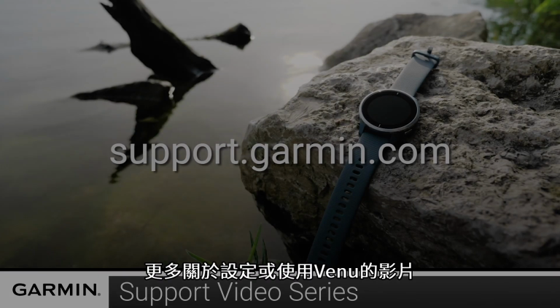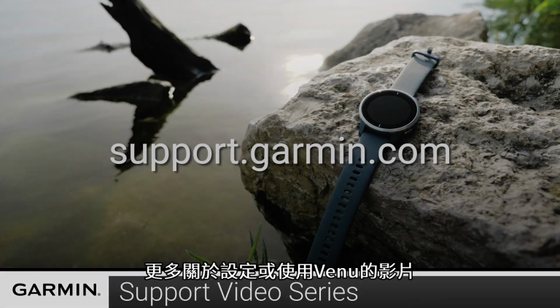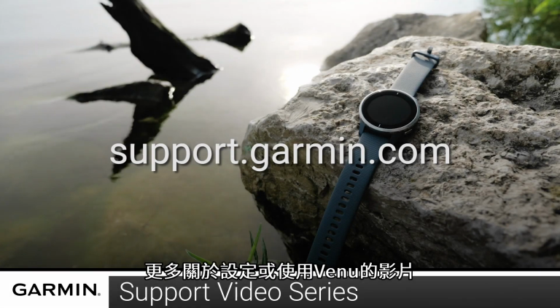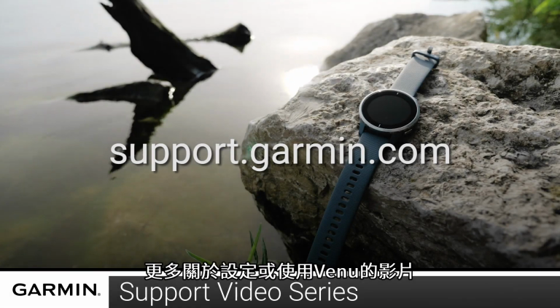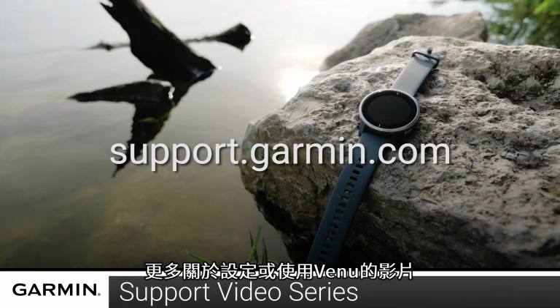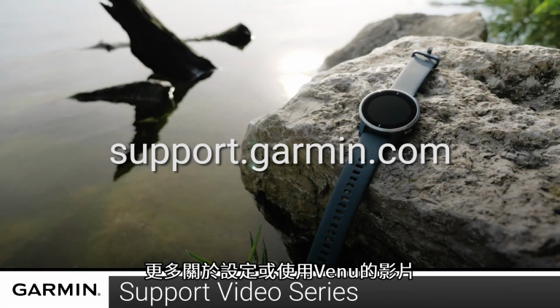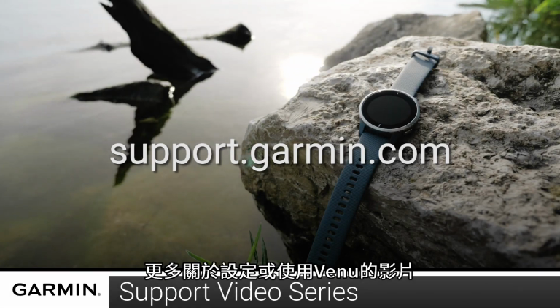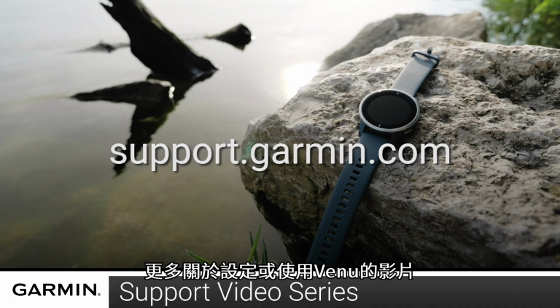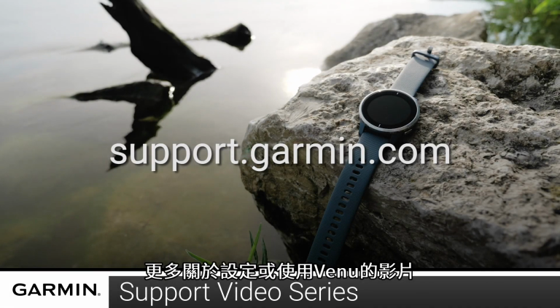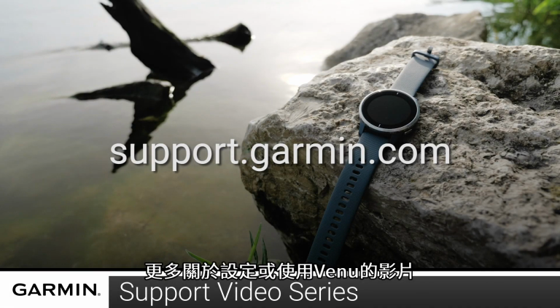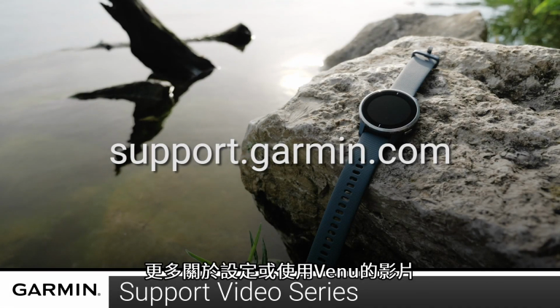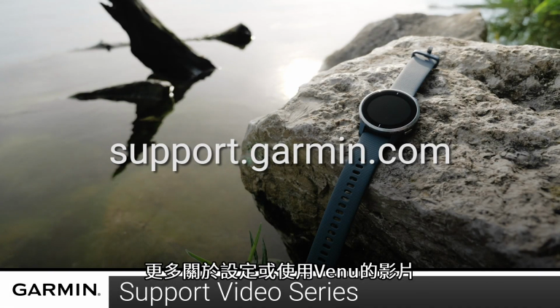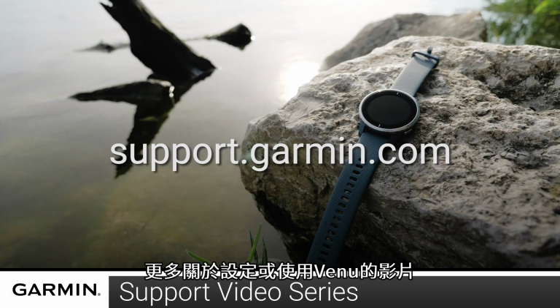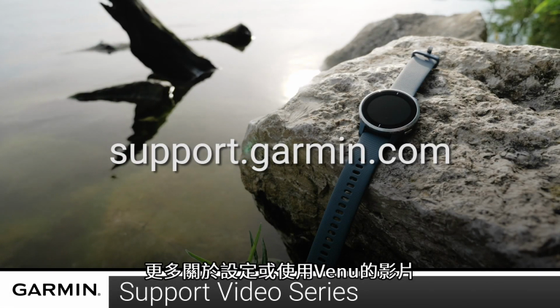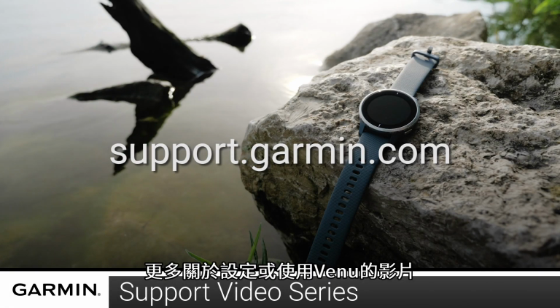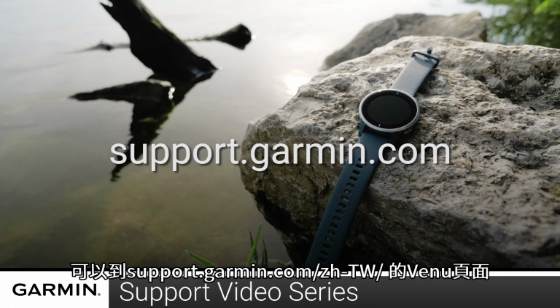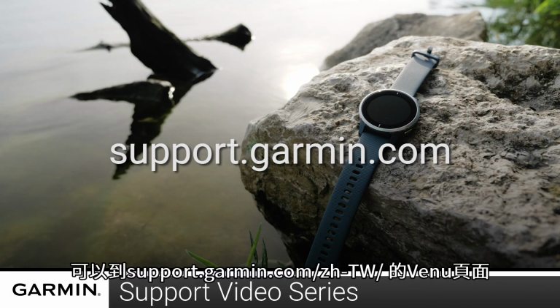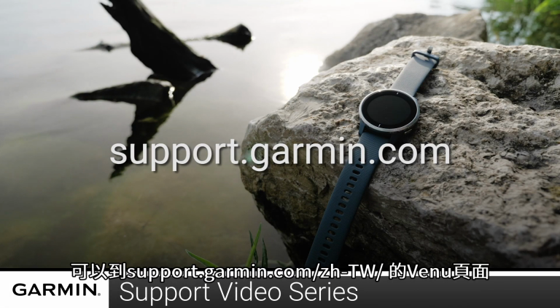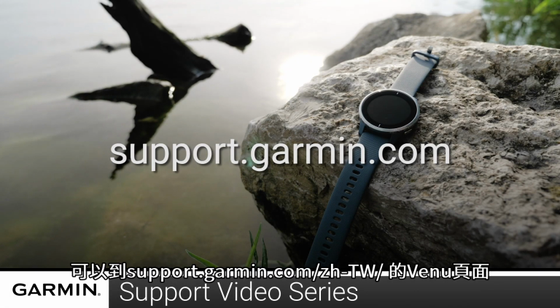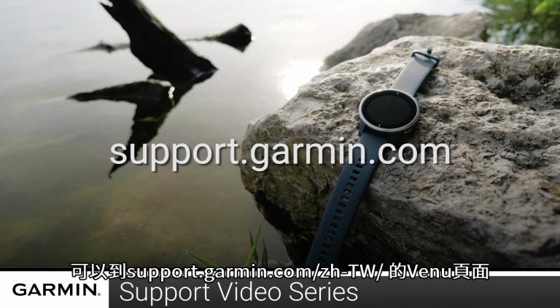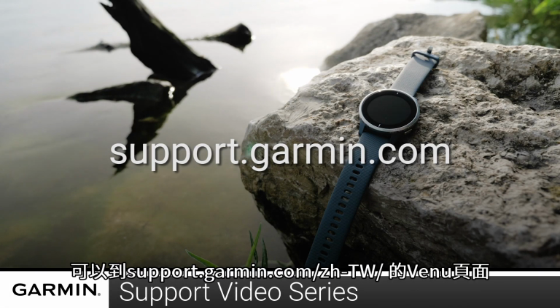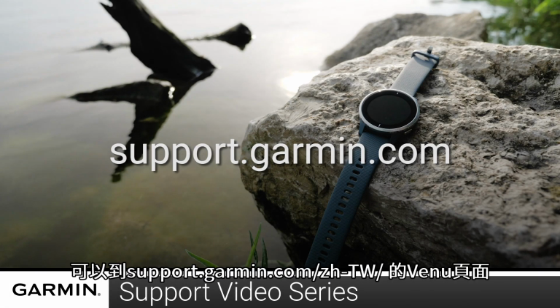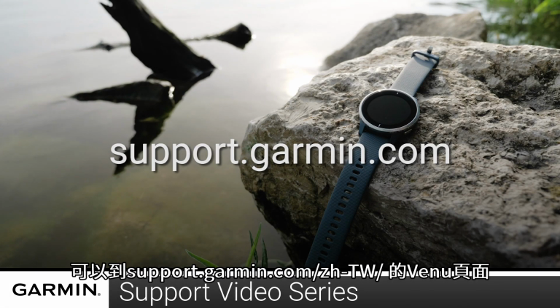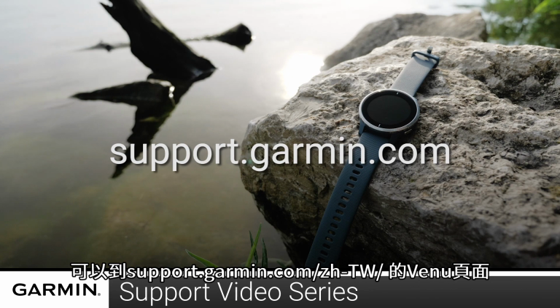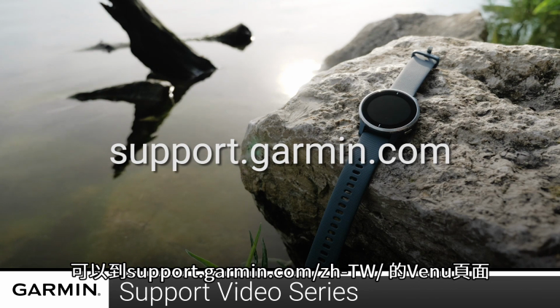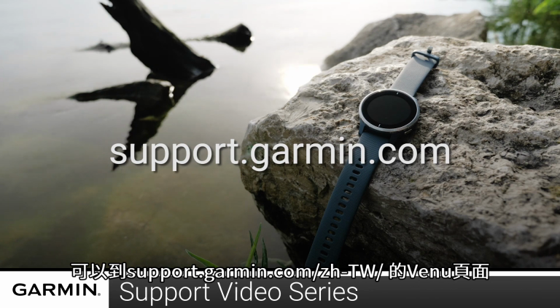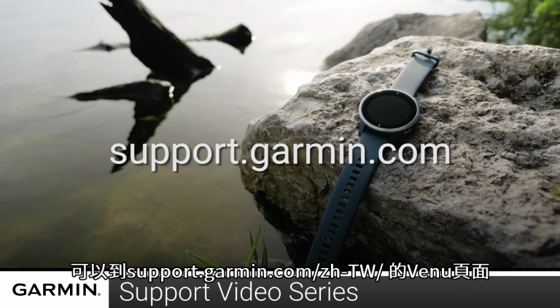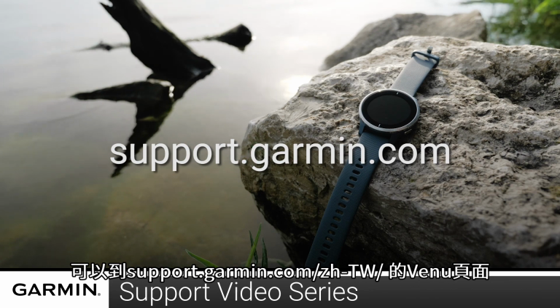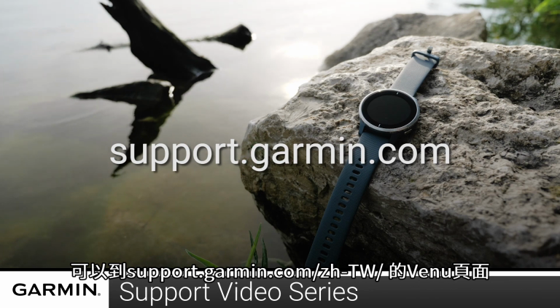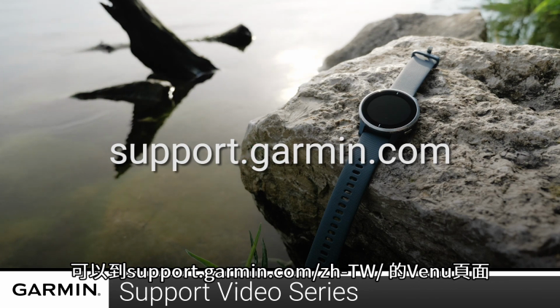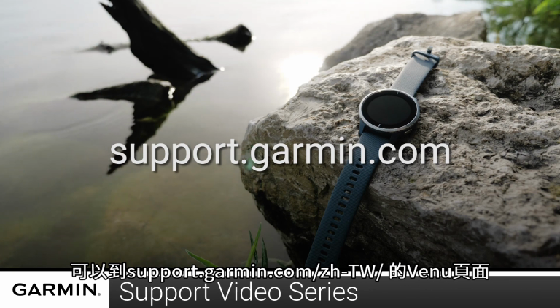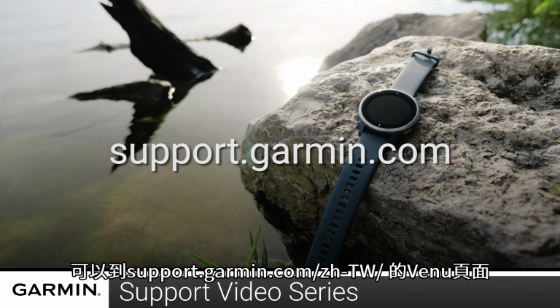For more videos on setting up and using your Venue, visit the Venue page at support.garmin.com.